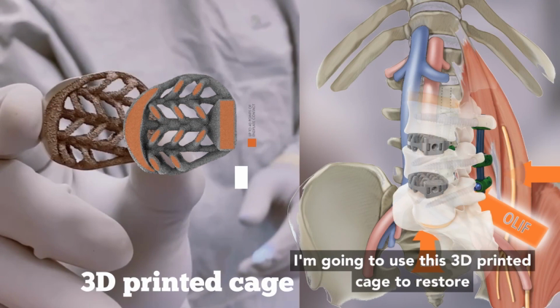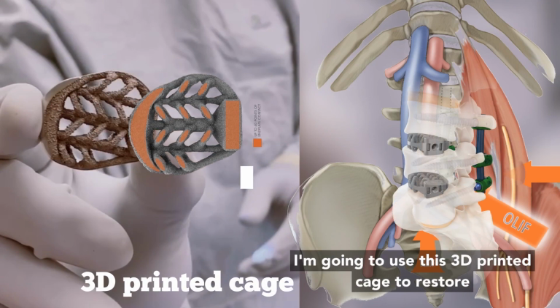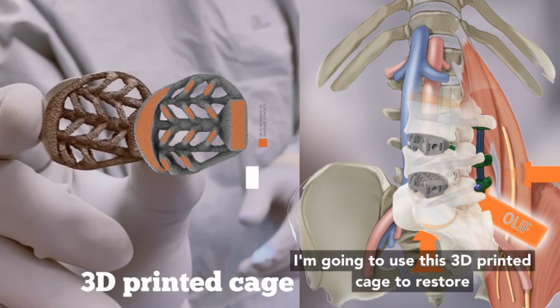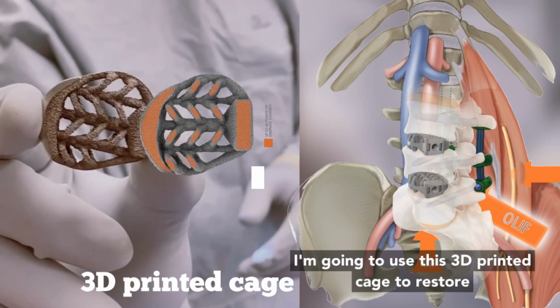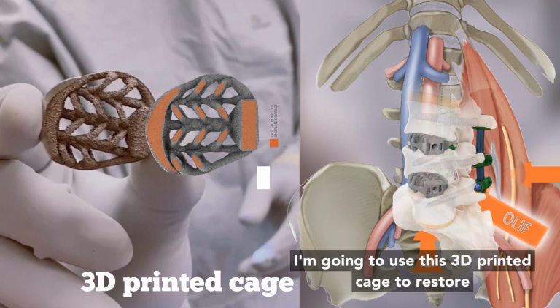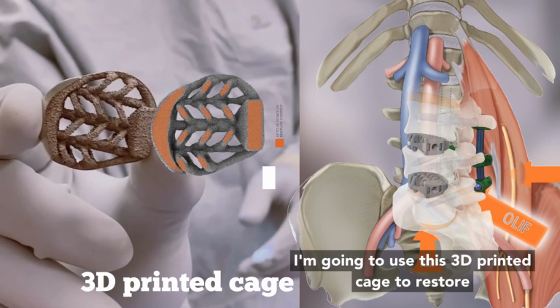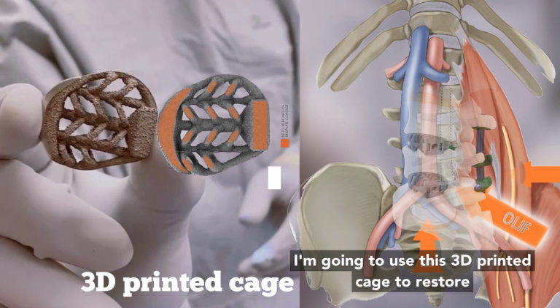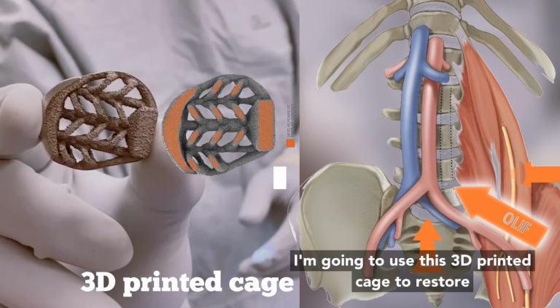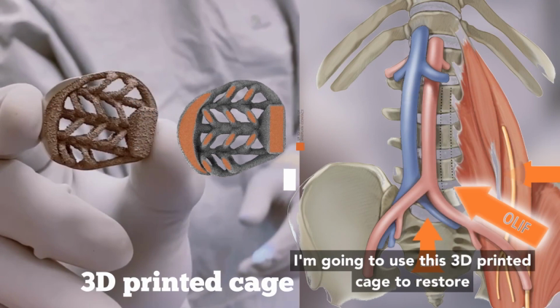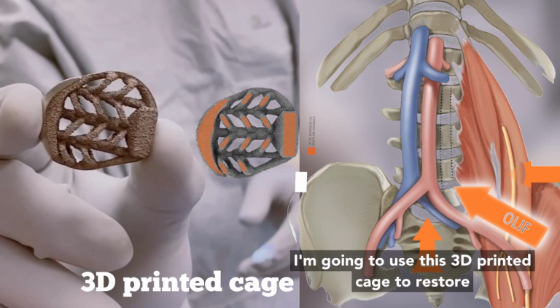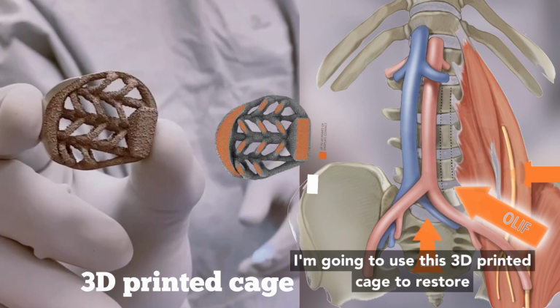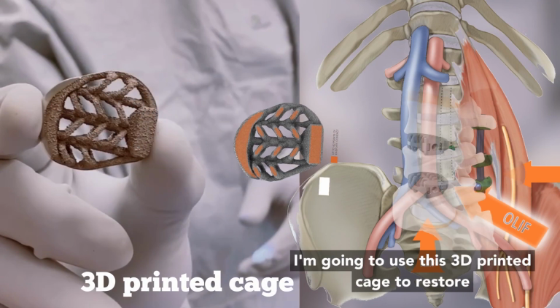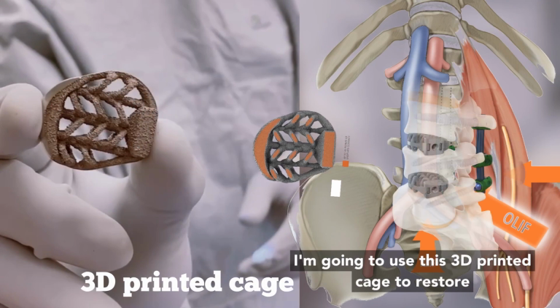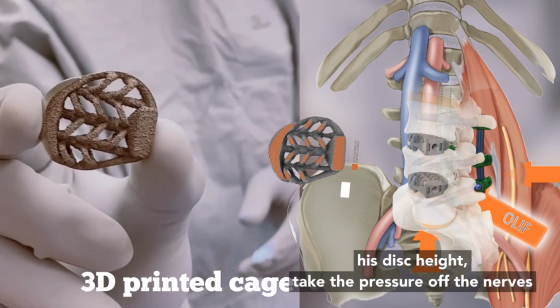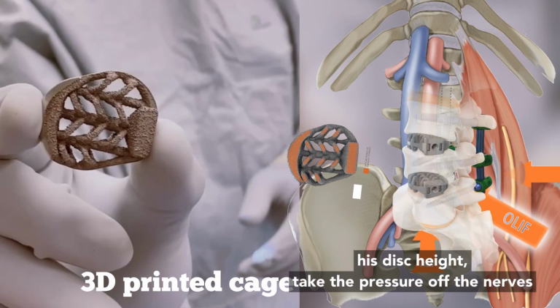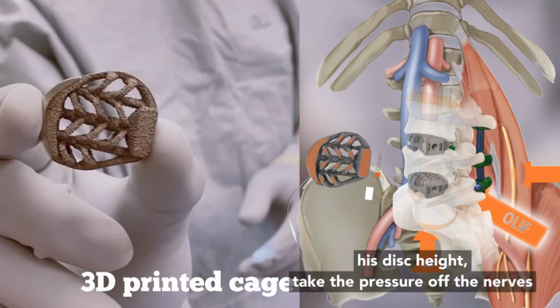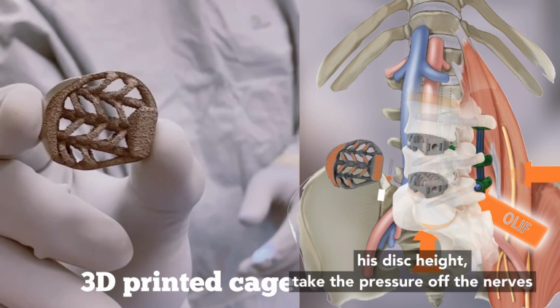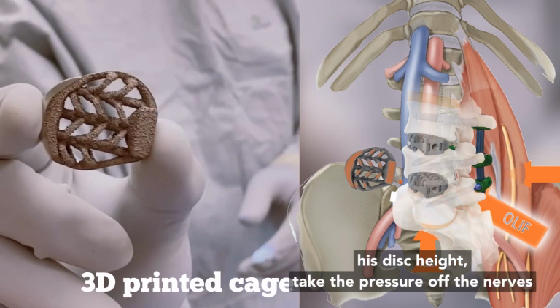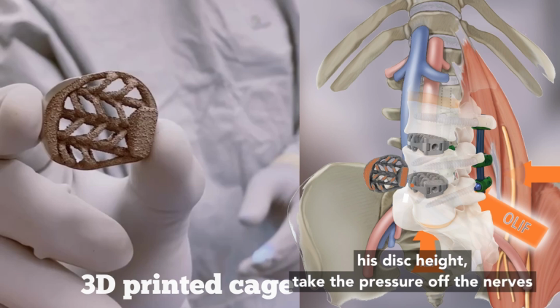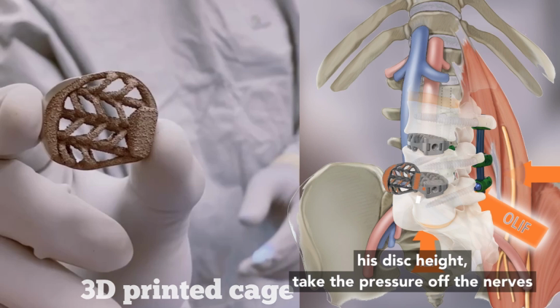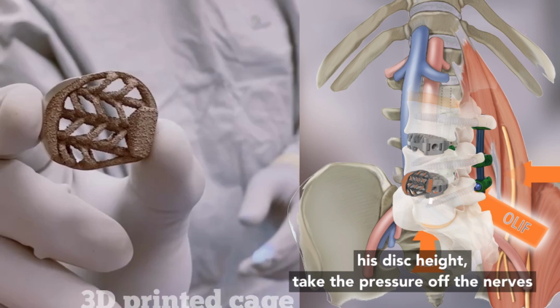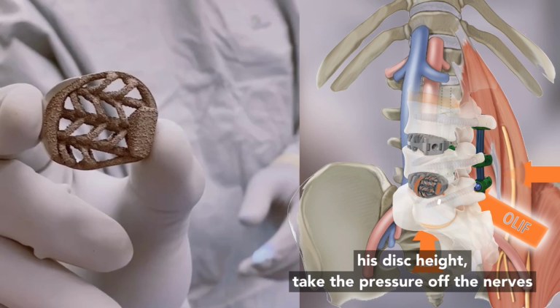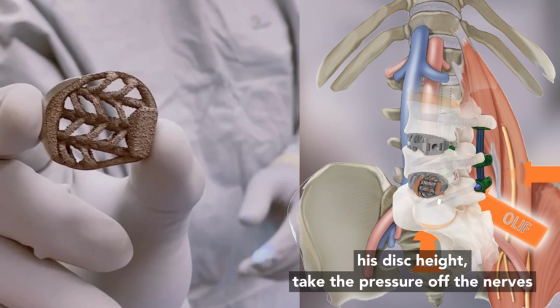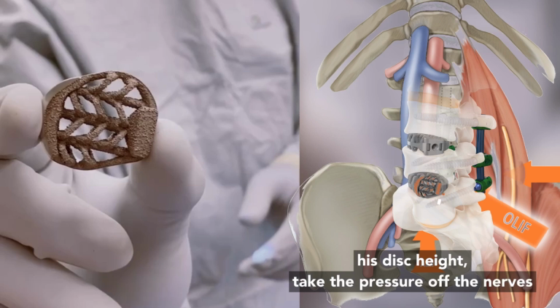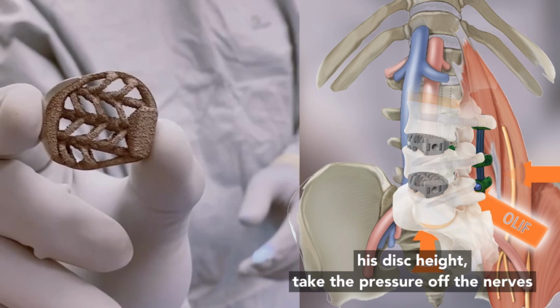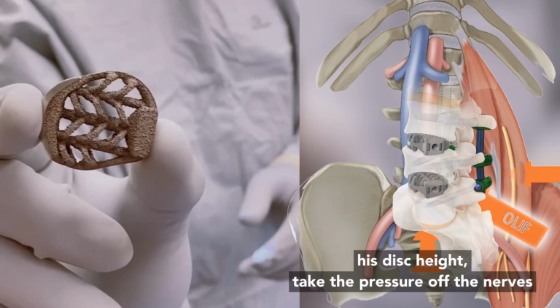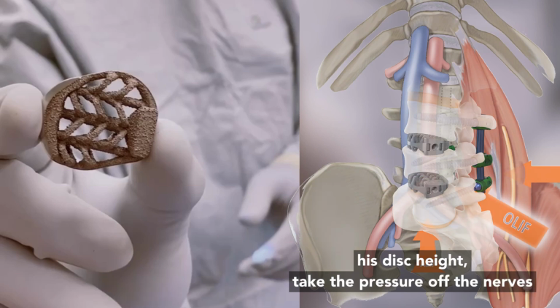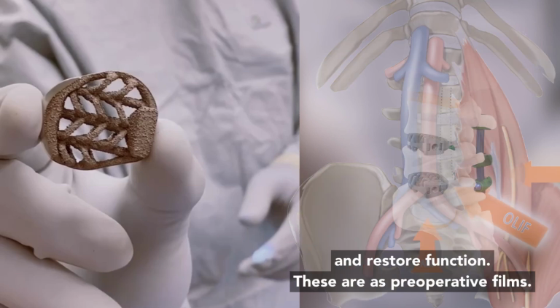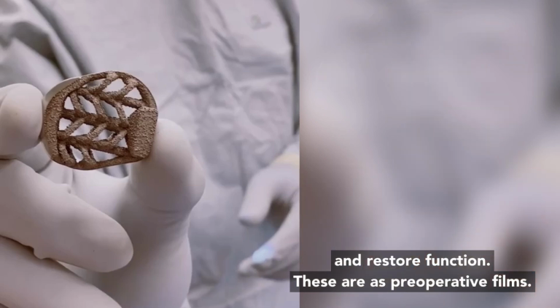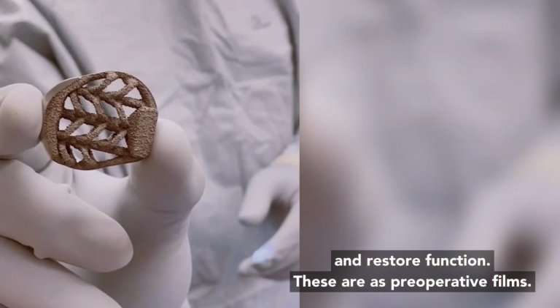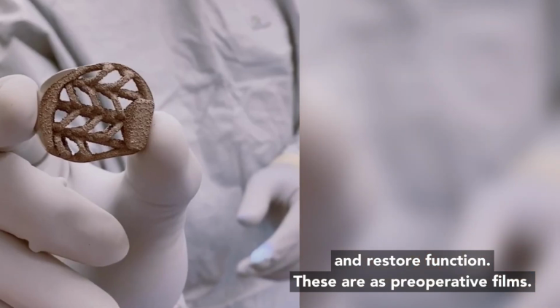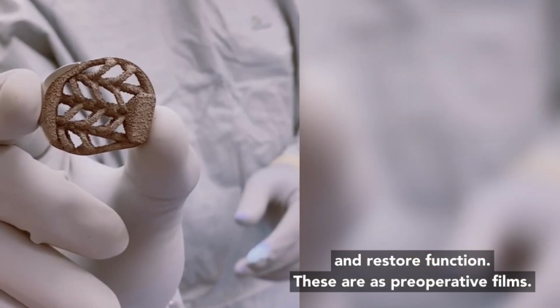I'm going to use this 3D printed cage to restore his disc height, take the pressure off the nerves, and restore function.